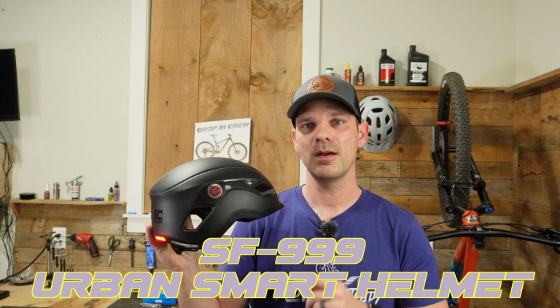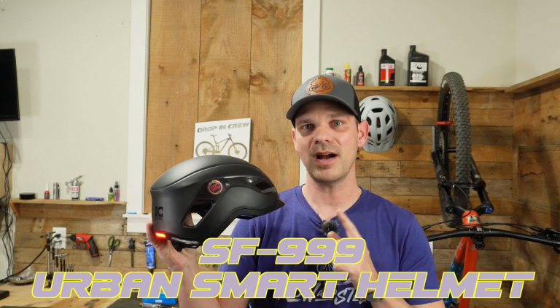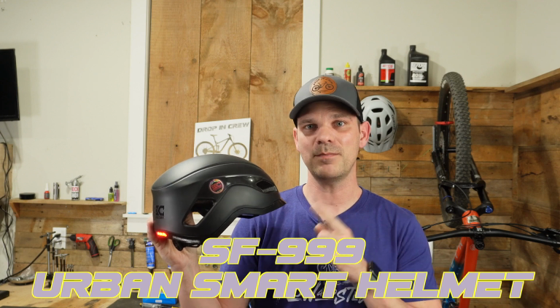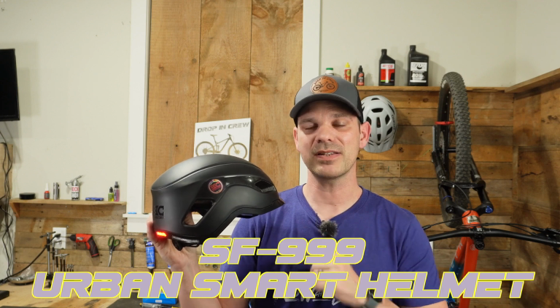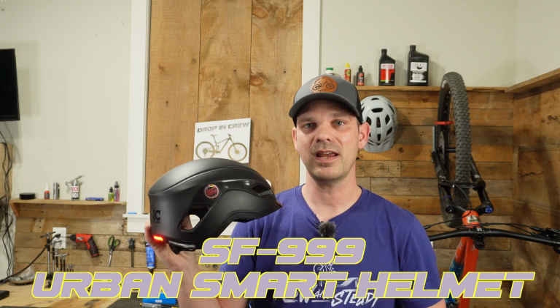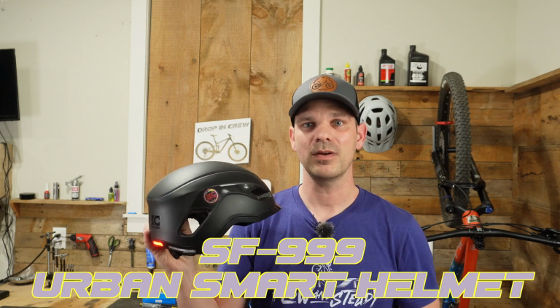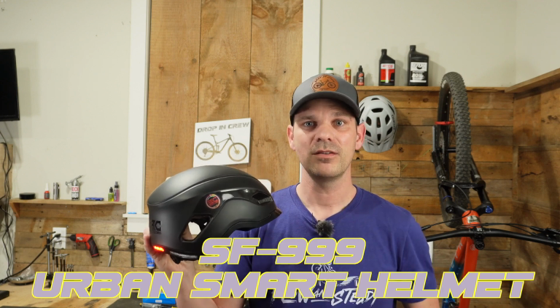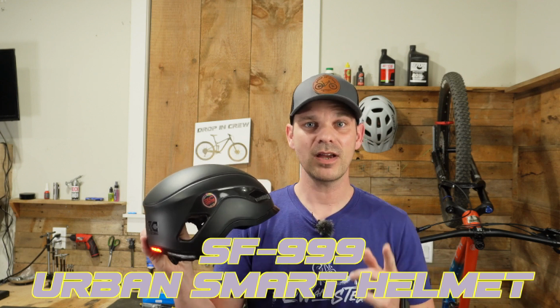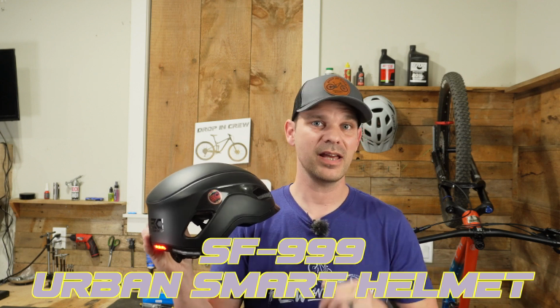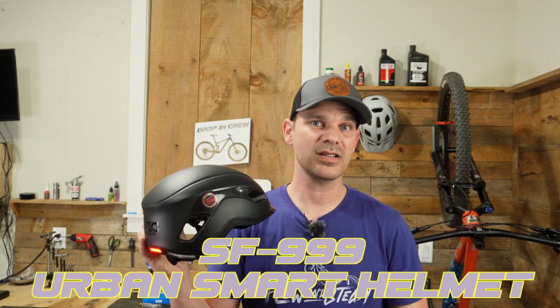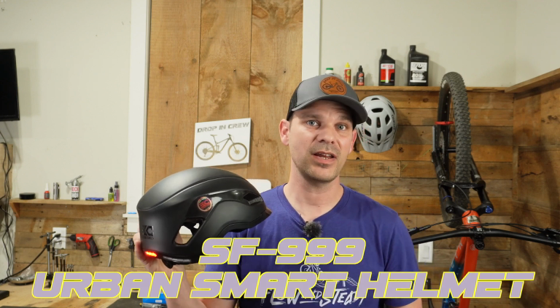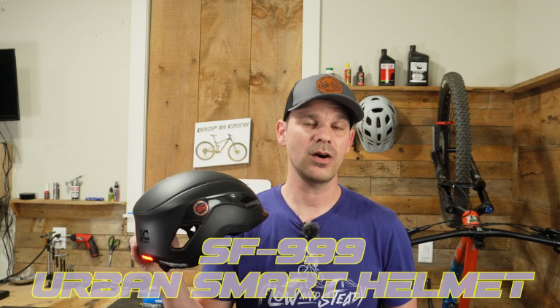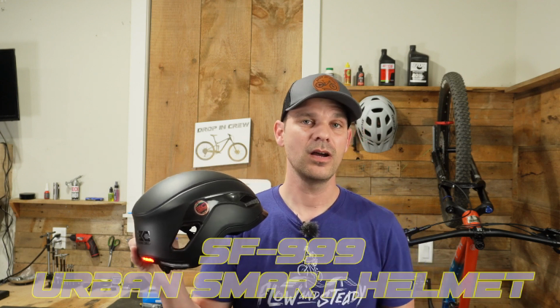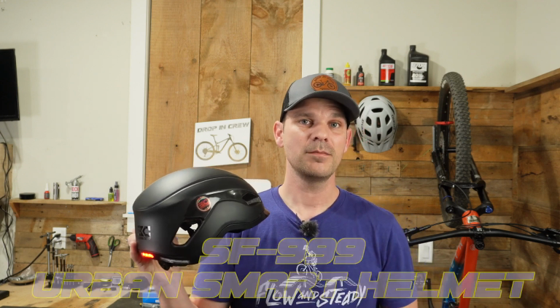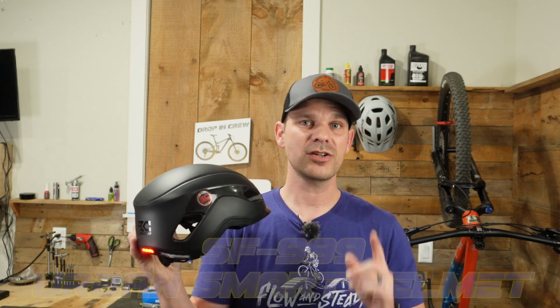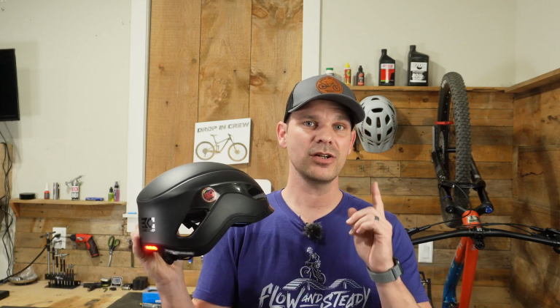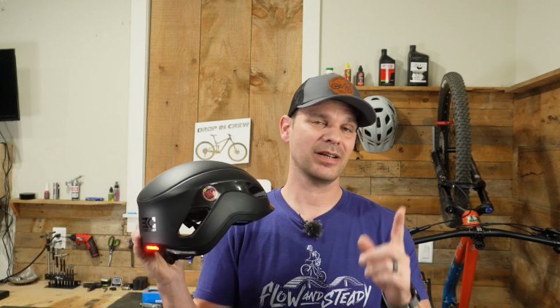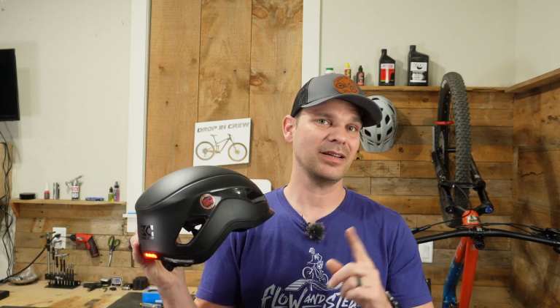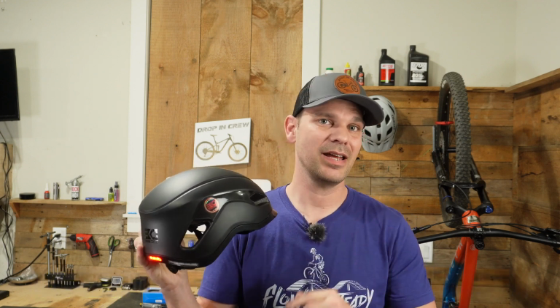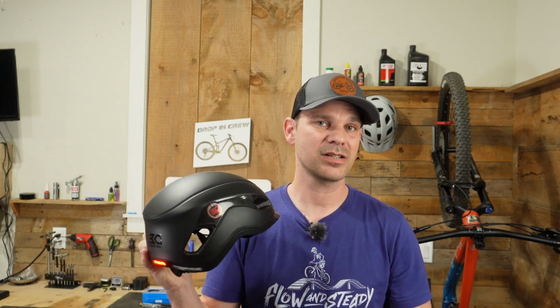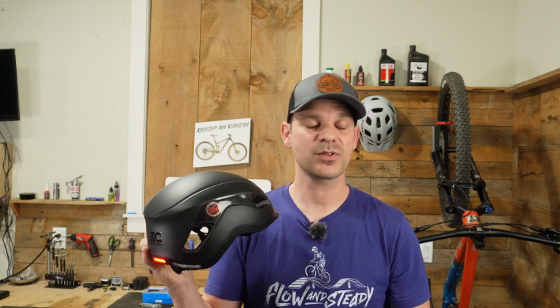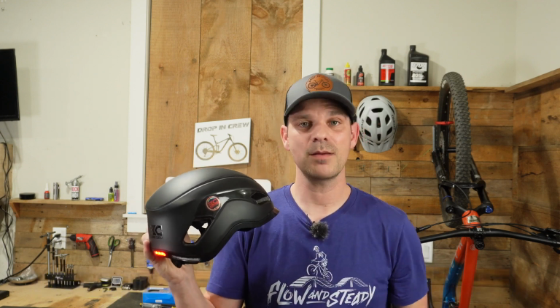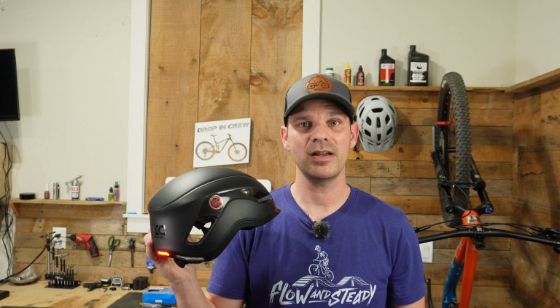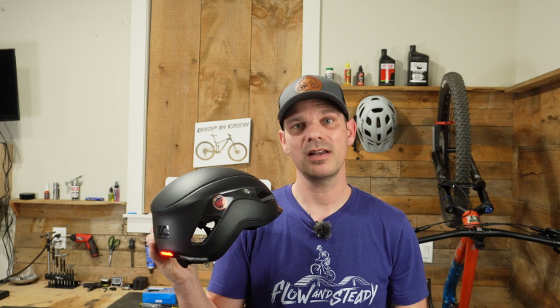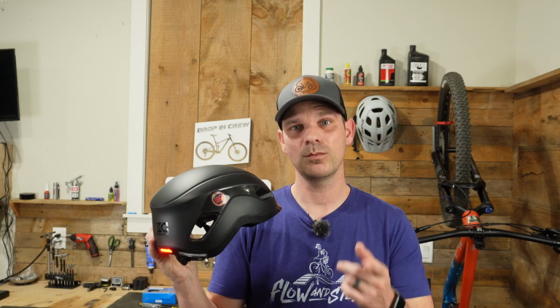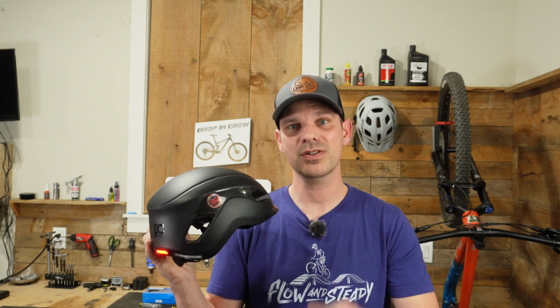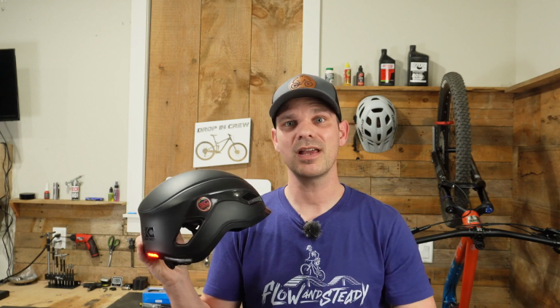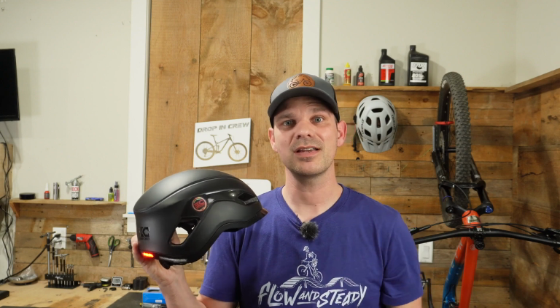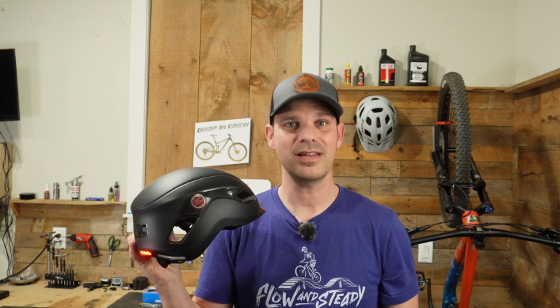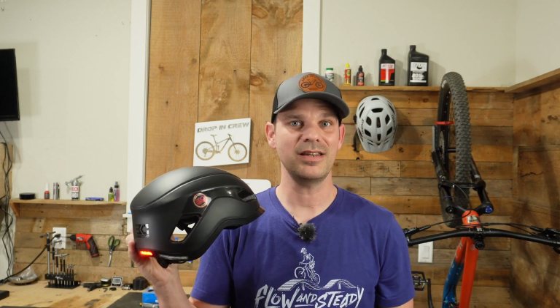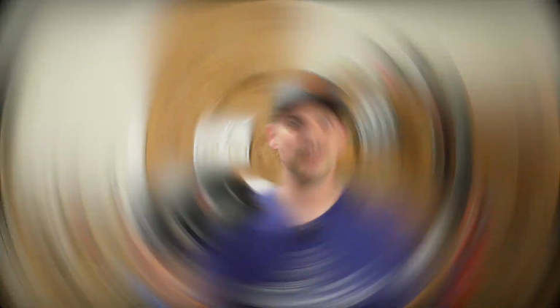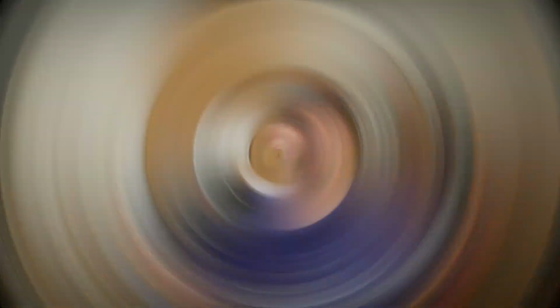And there you go — that is the Smart Urban Helmet by Base Camp. If you guys liked this video, make sure you click that like and subscribe button, and we'll see you in the next one.